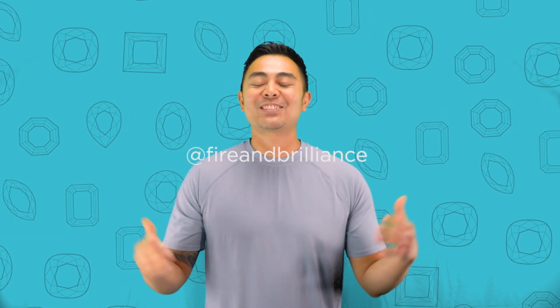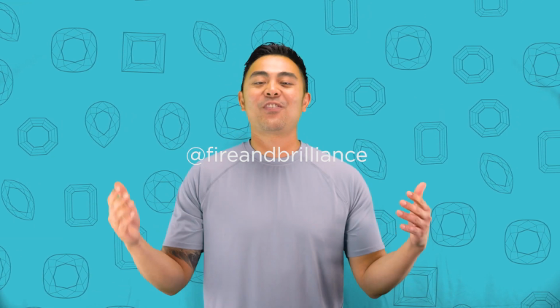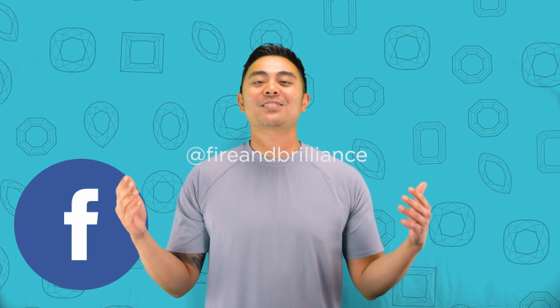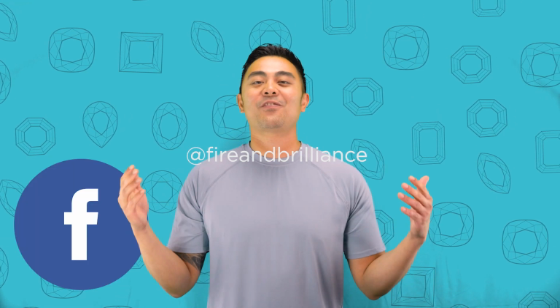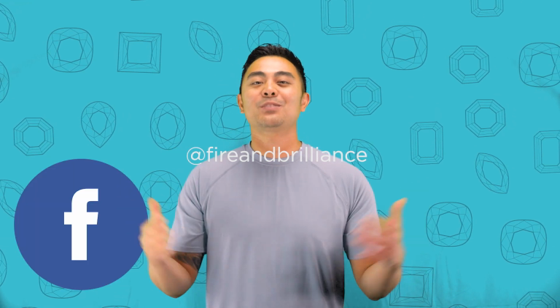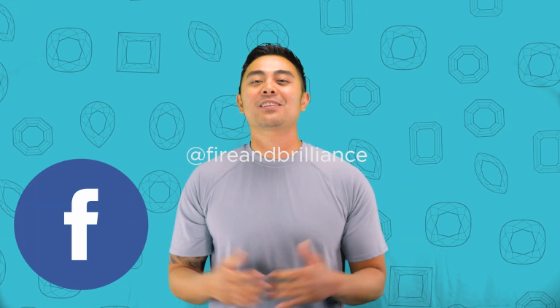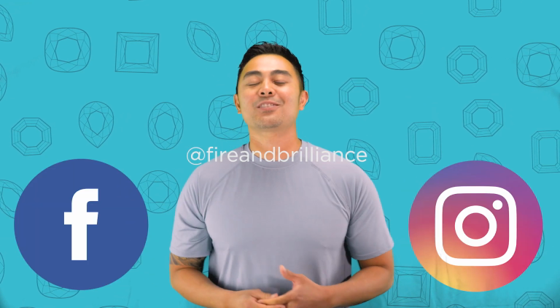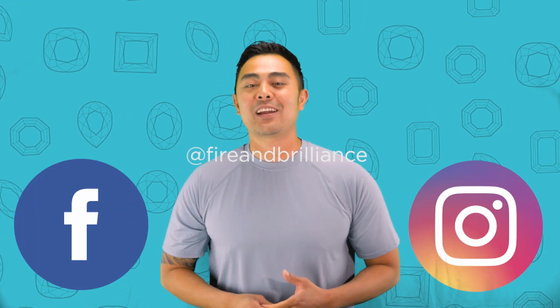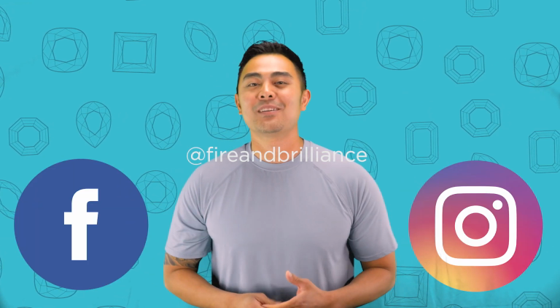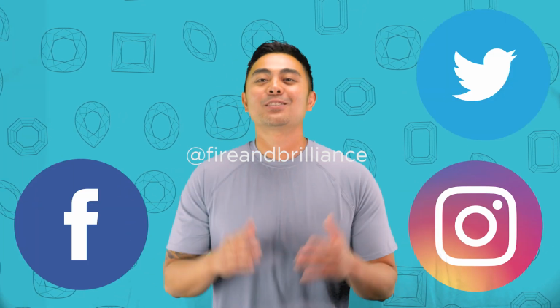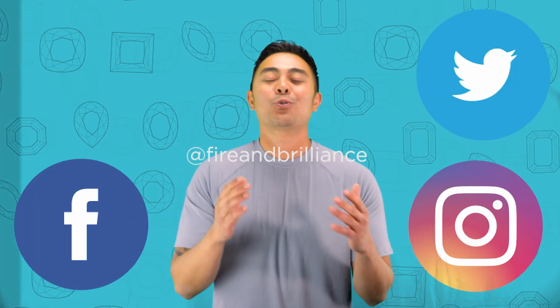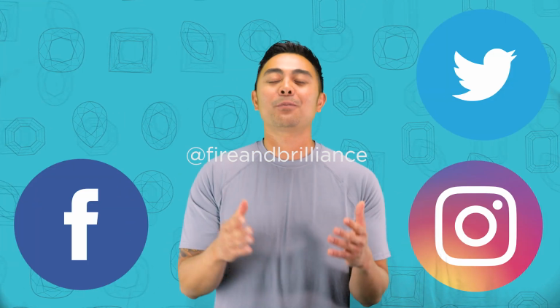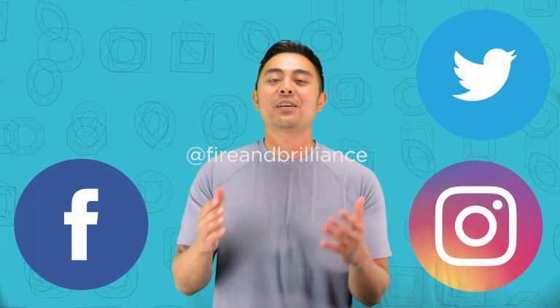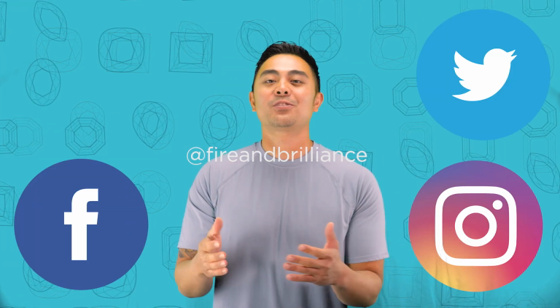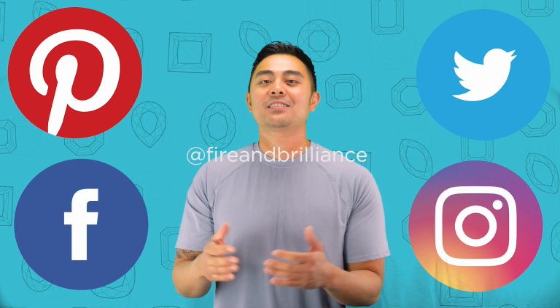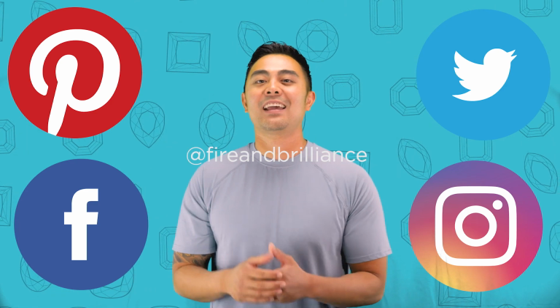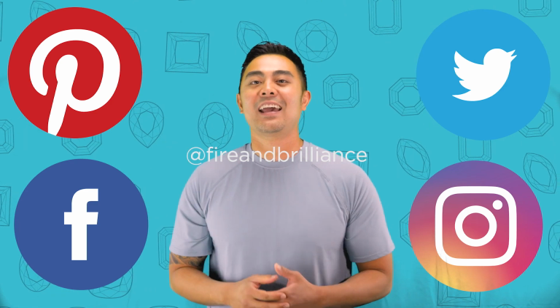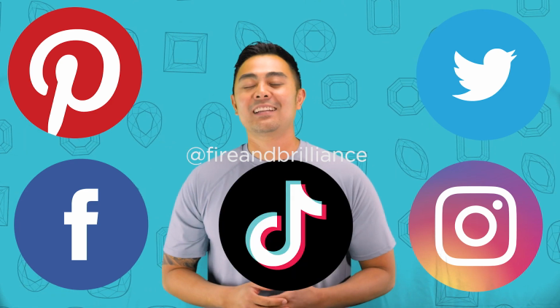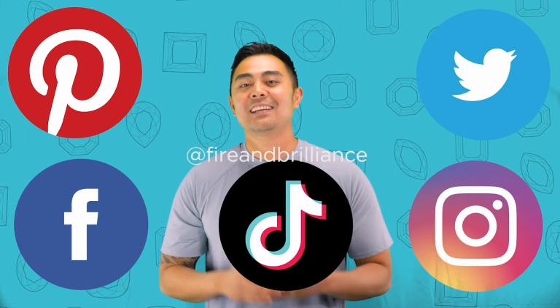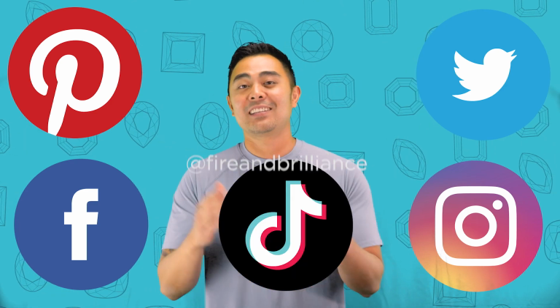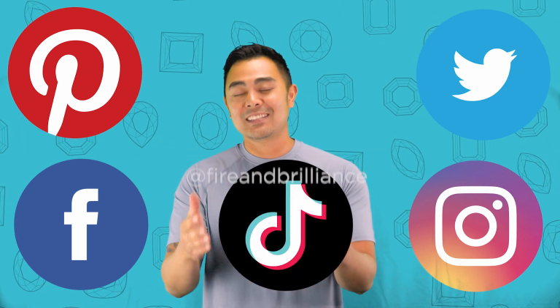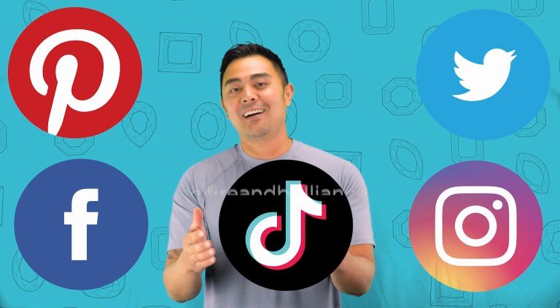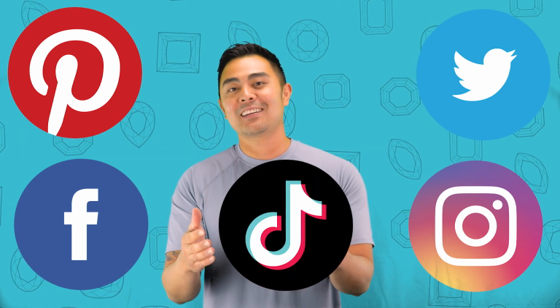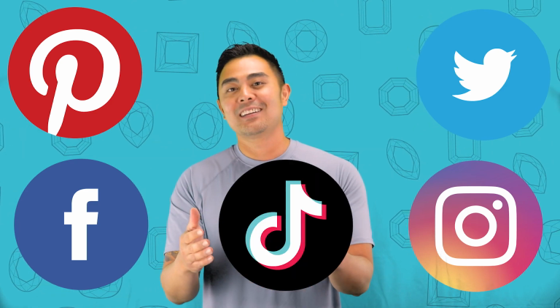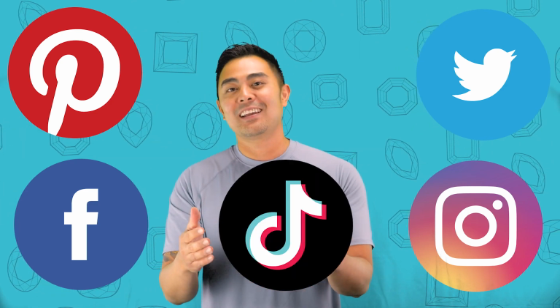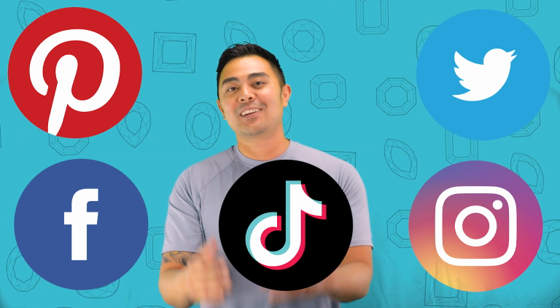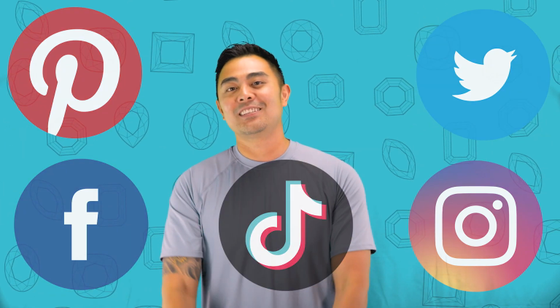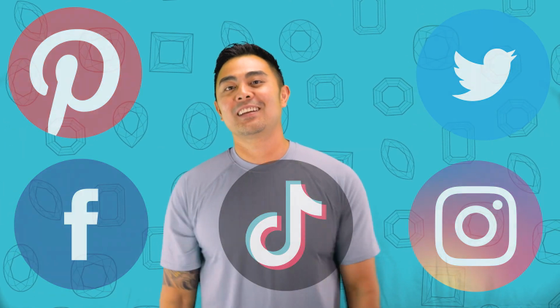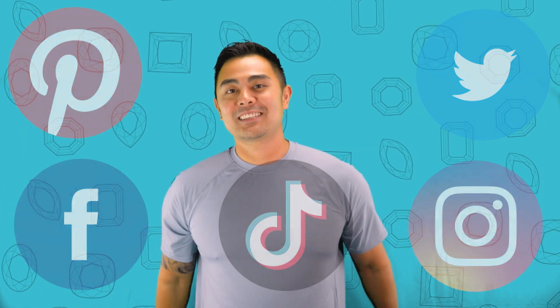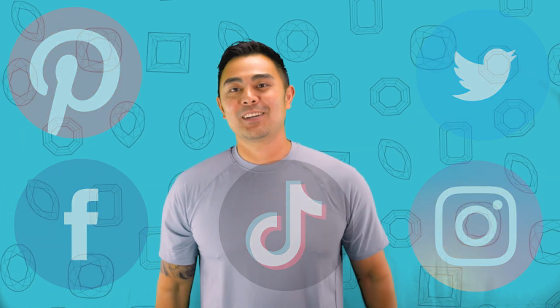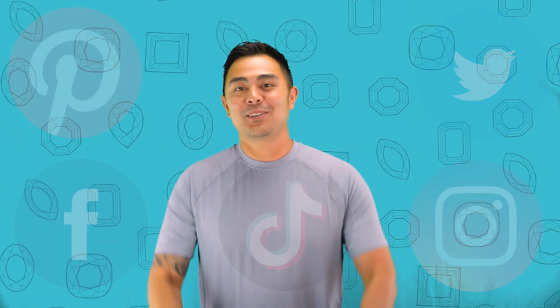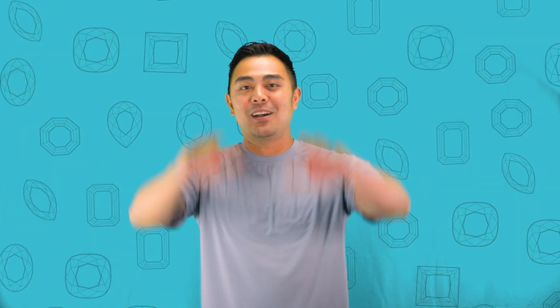Follow us on Facebook, Instagram, Twitter, Pinterest, and TikTok. I'll see you again next time. Goodbye.